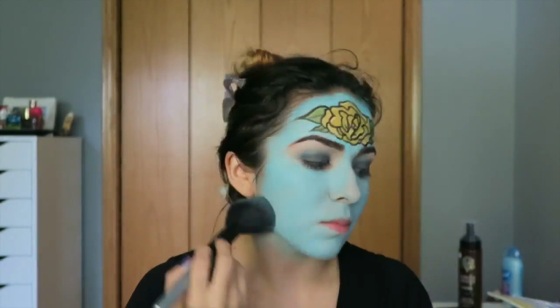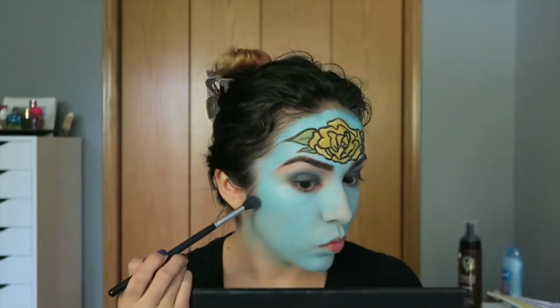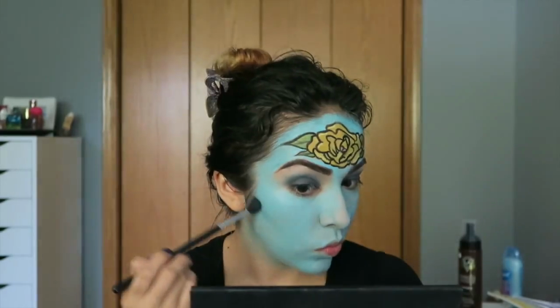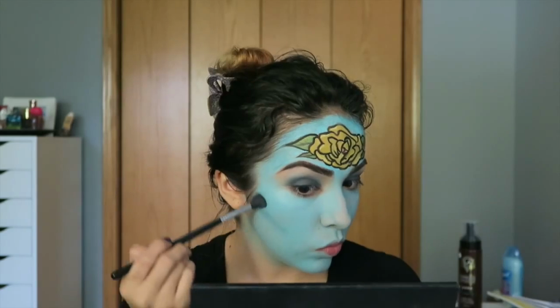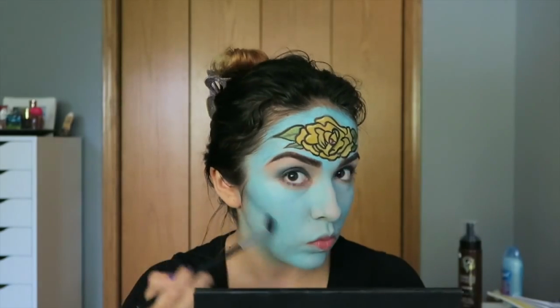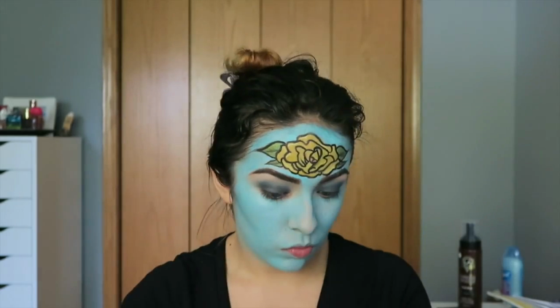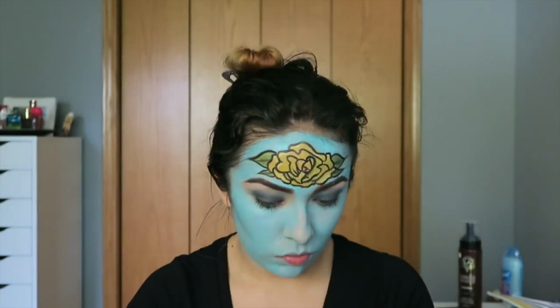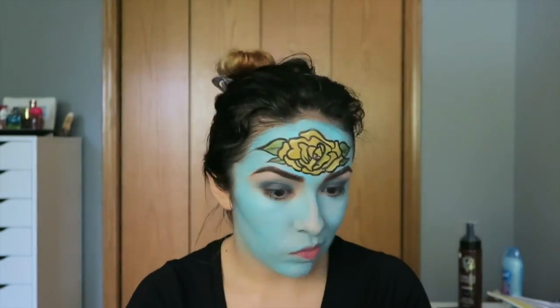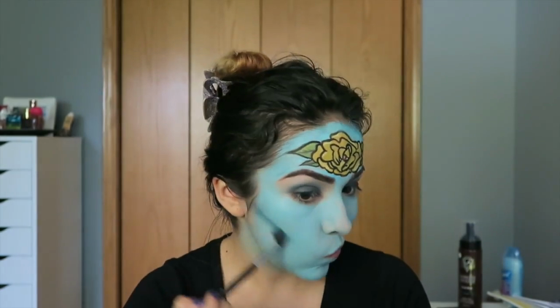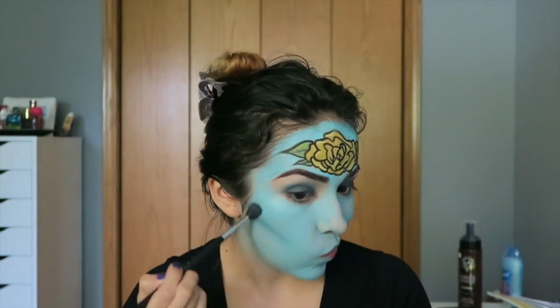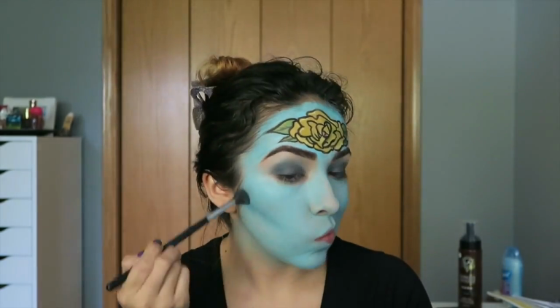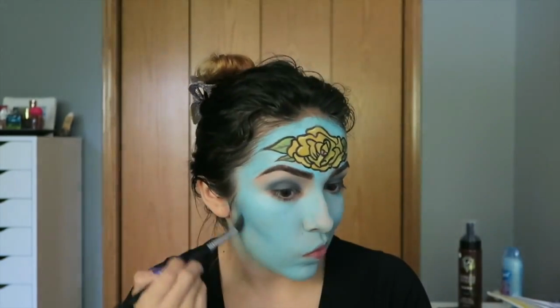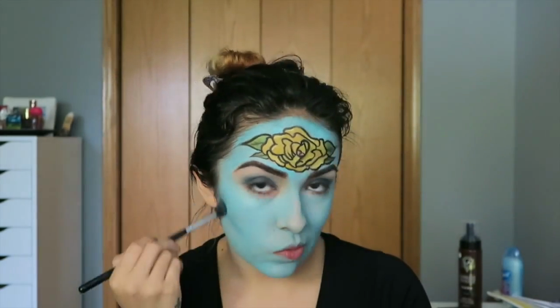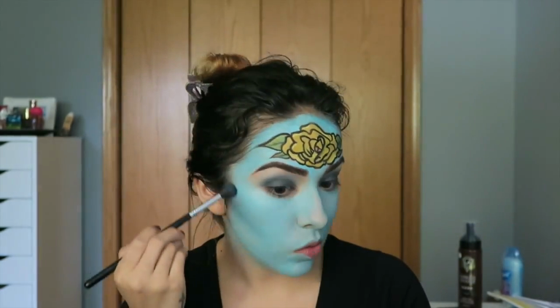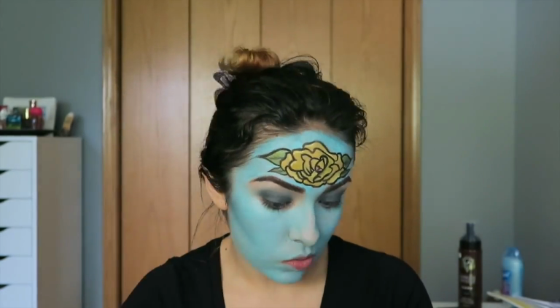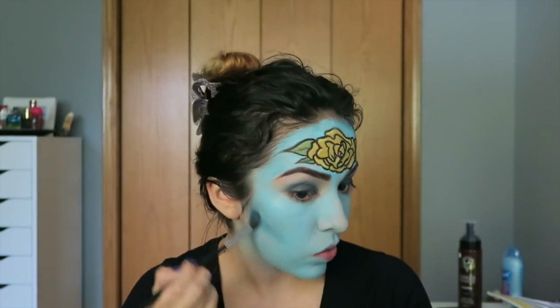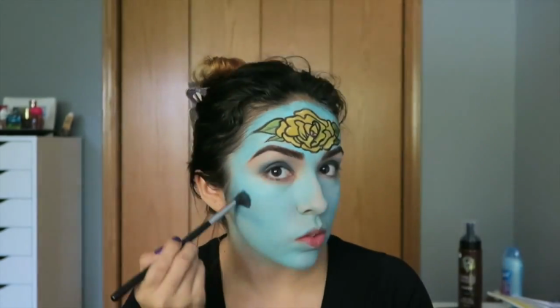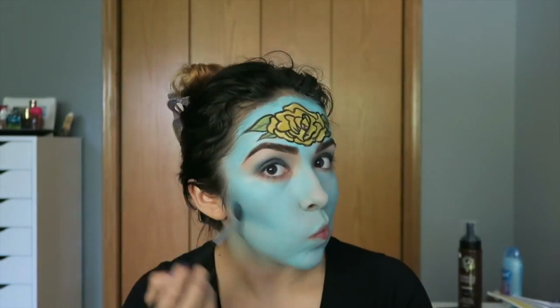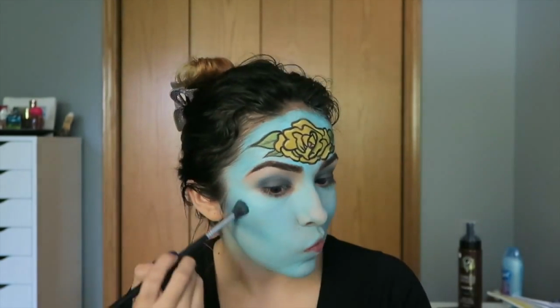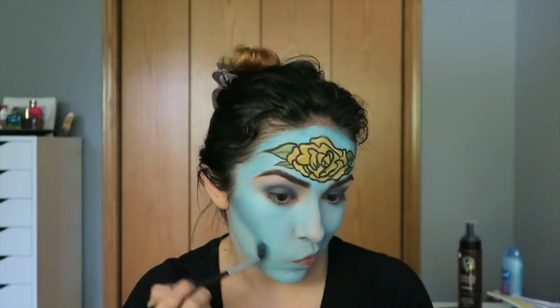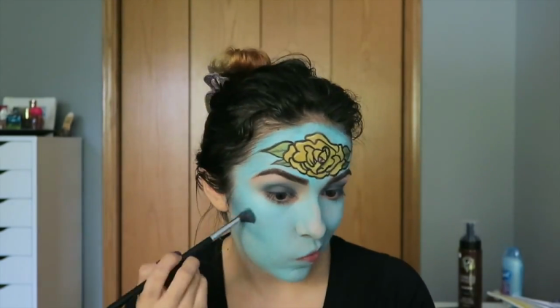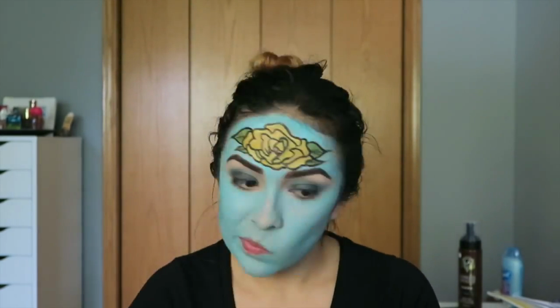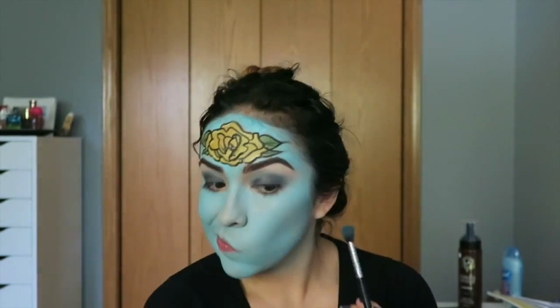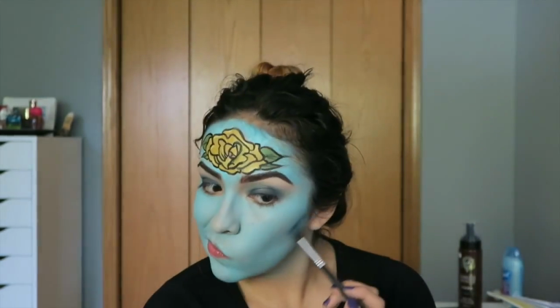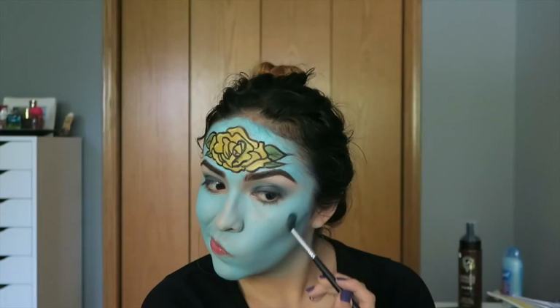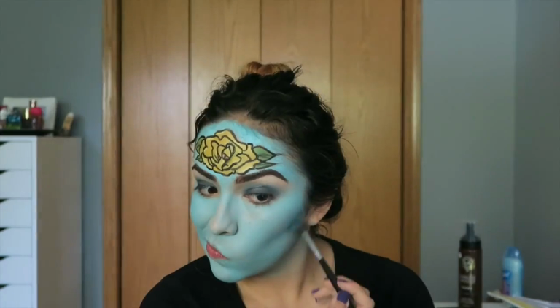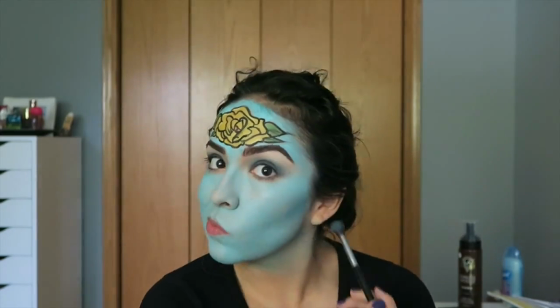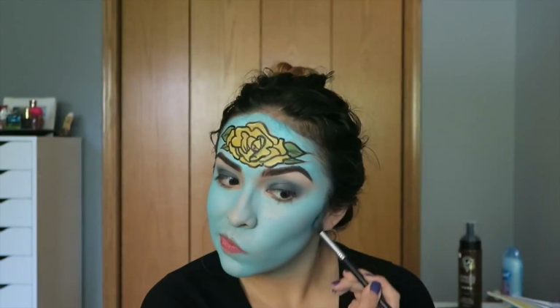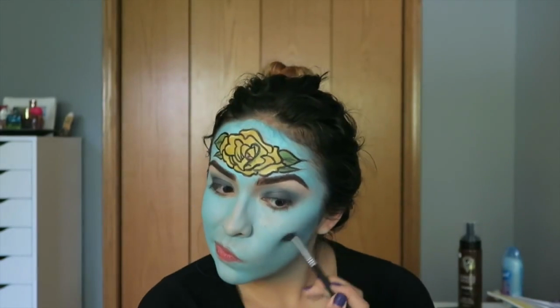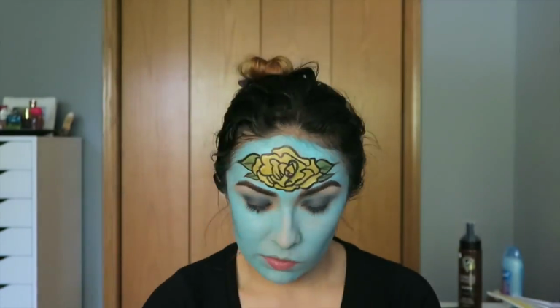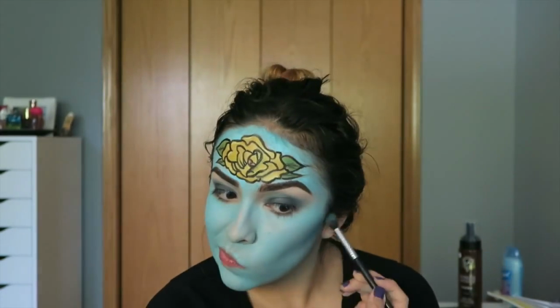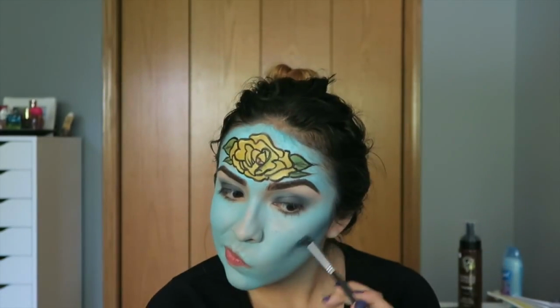Now take a deeper shade of blue and use this as your contour color. I am going to be contouring my cheeks and a little bit below my jawline.